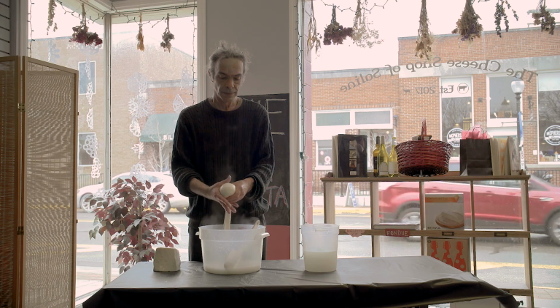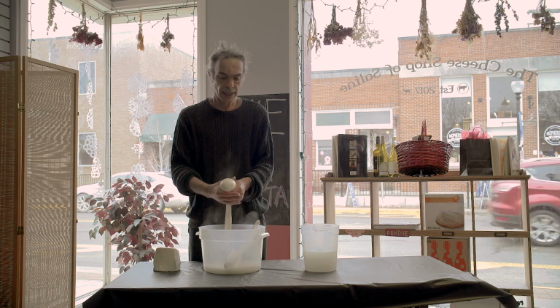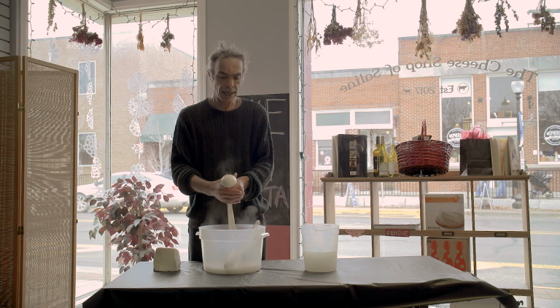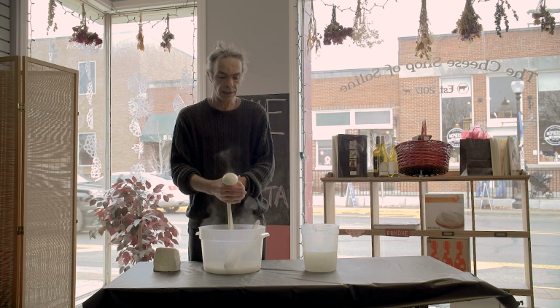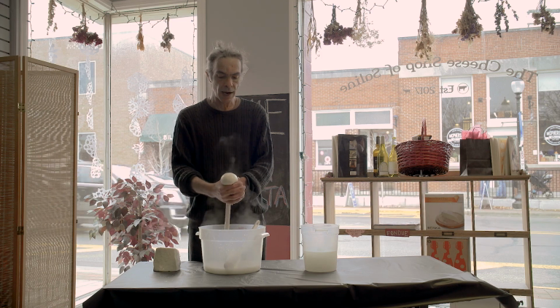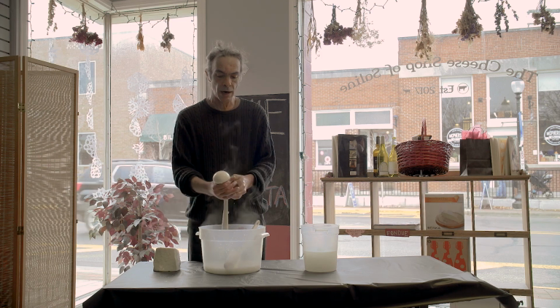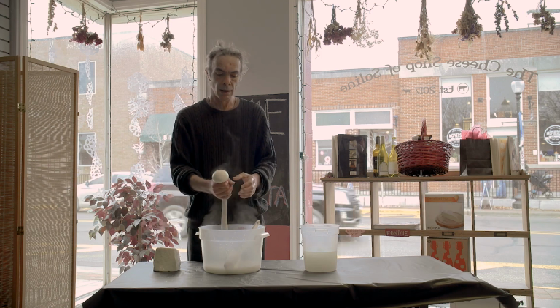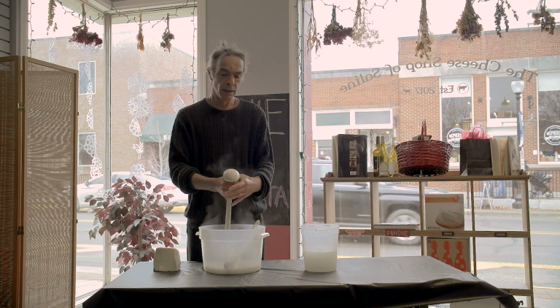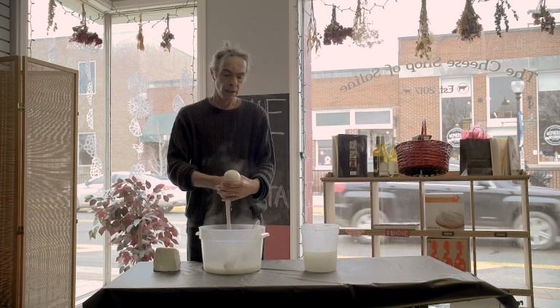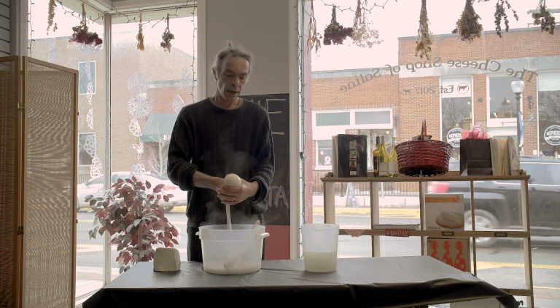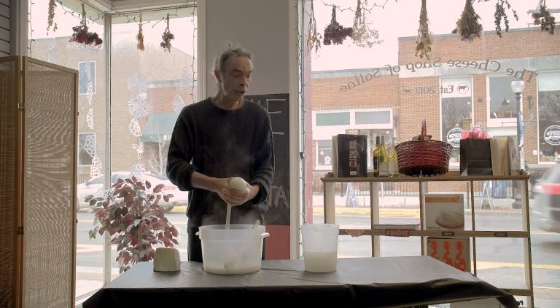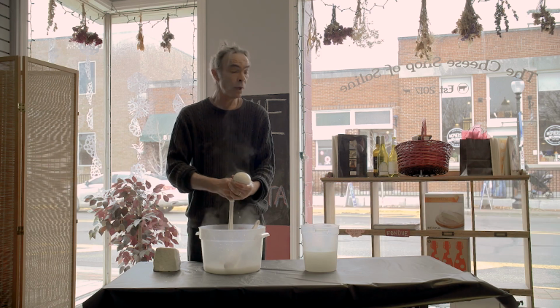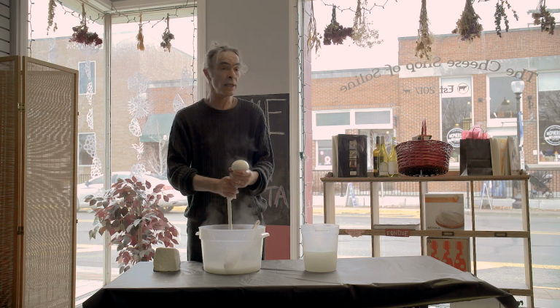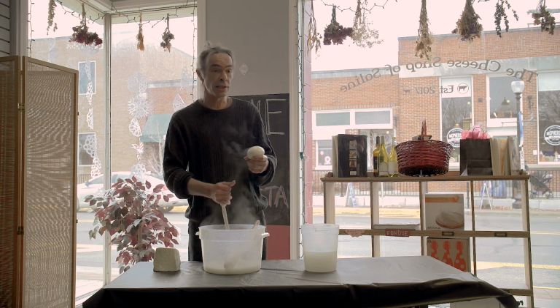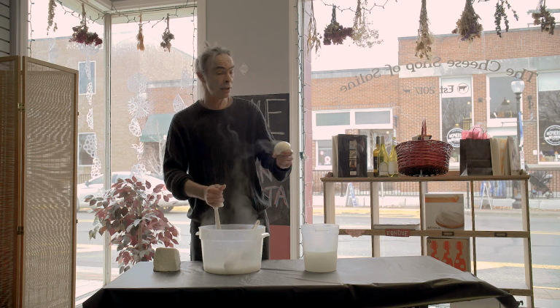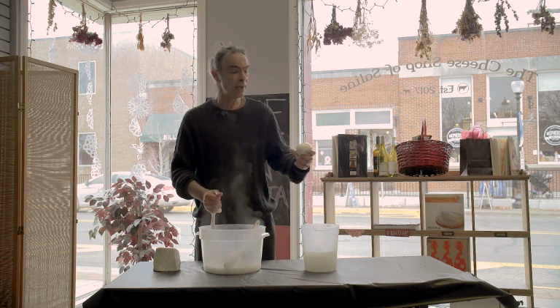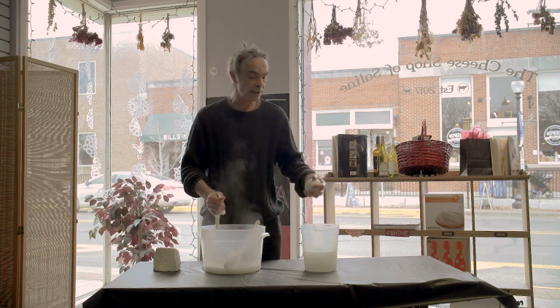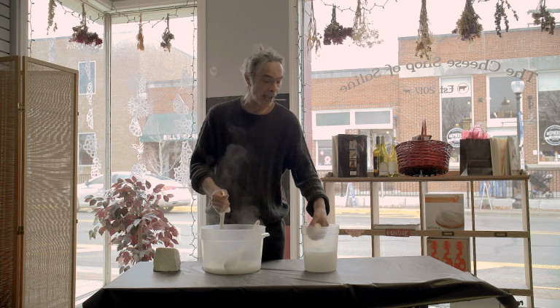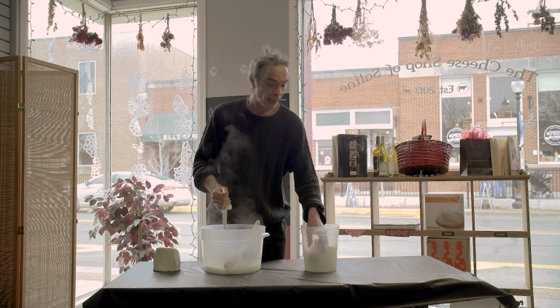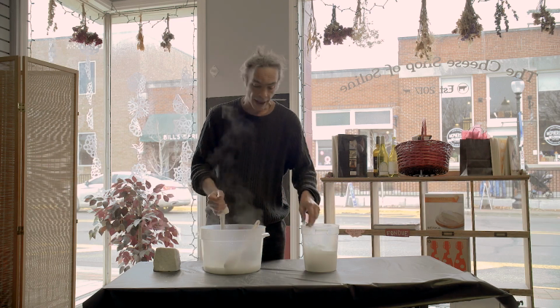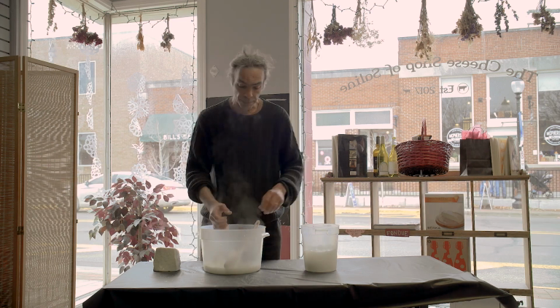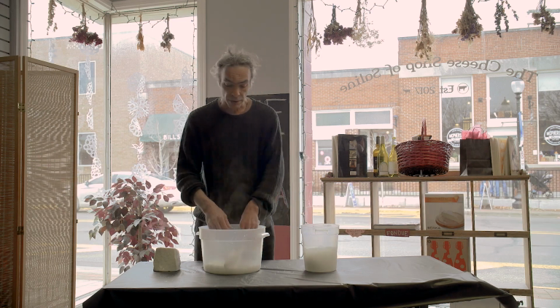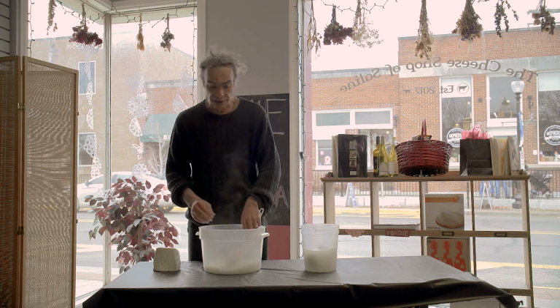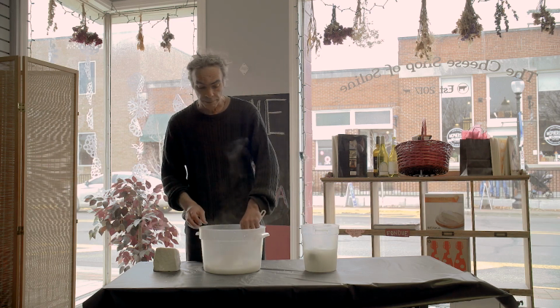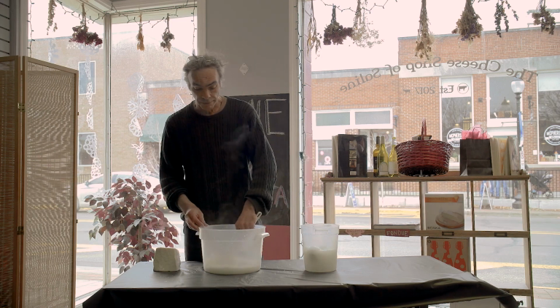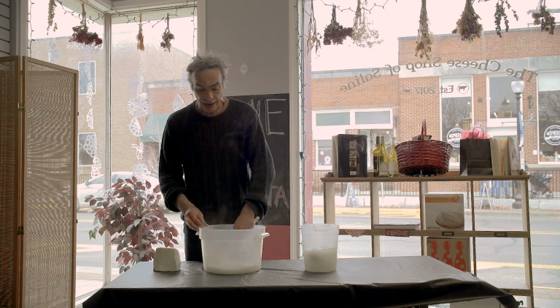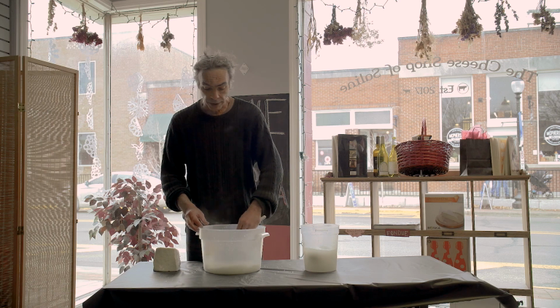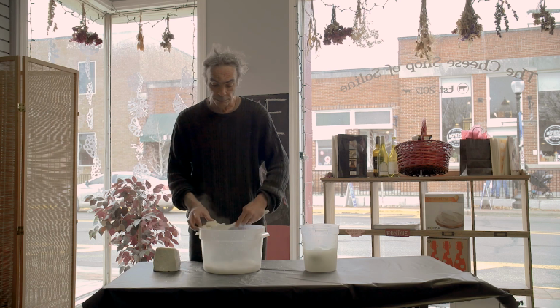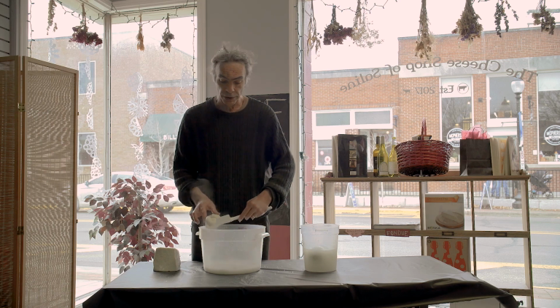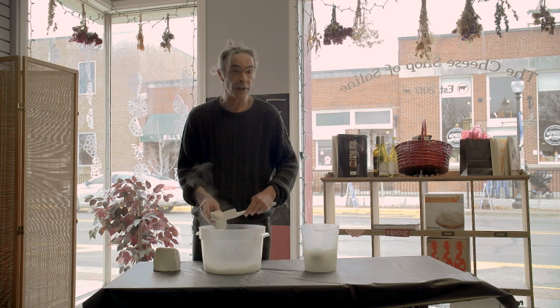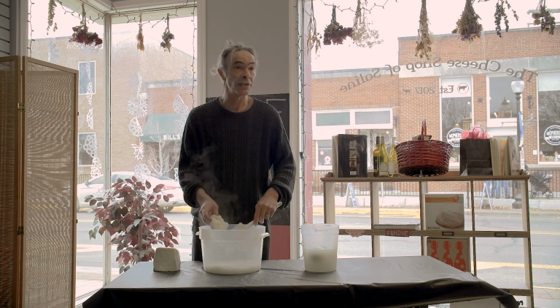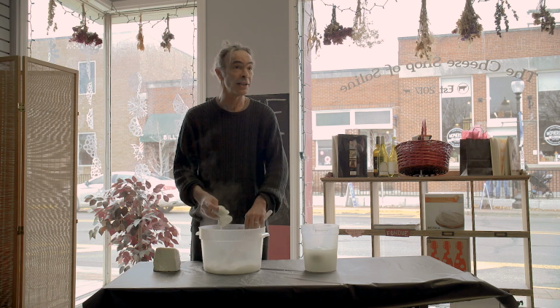Each one of these is going to be exactly a half pound, because I've made 500 million of these things.